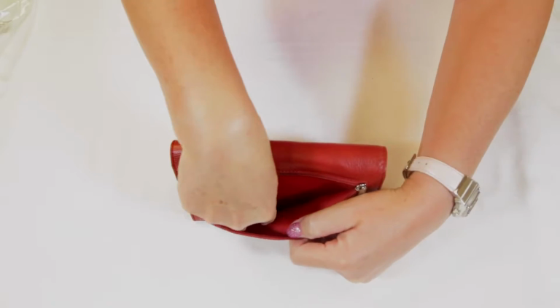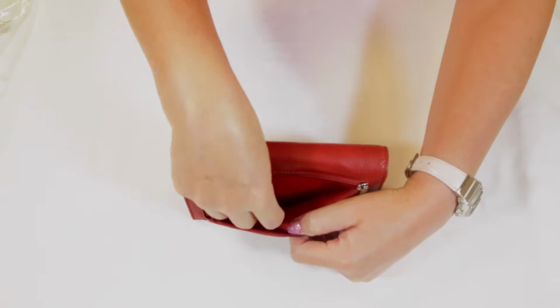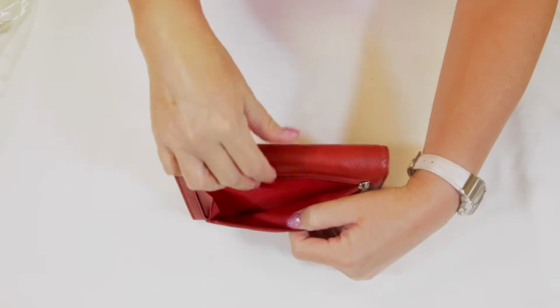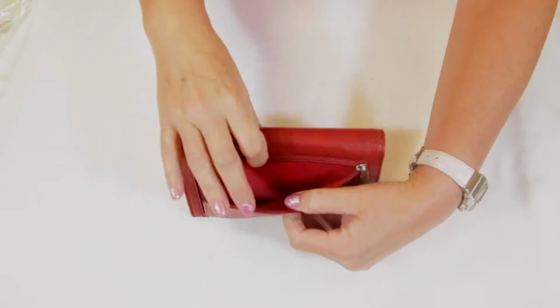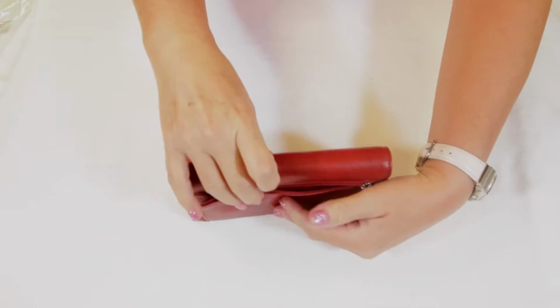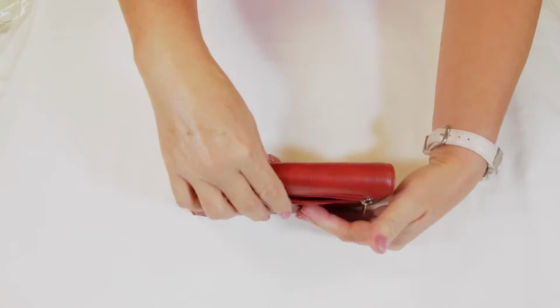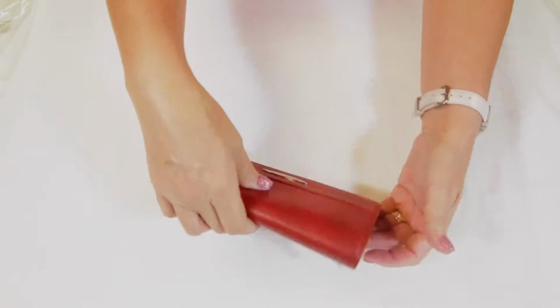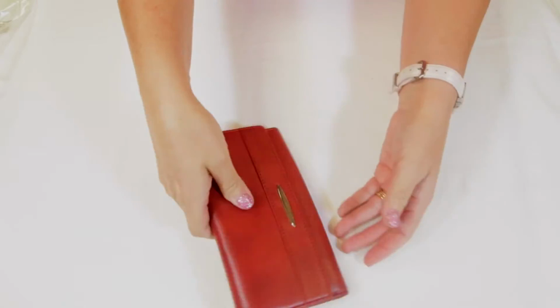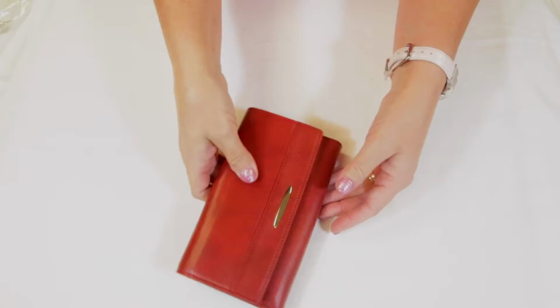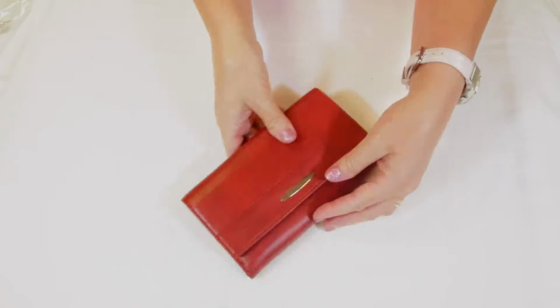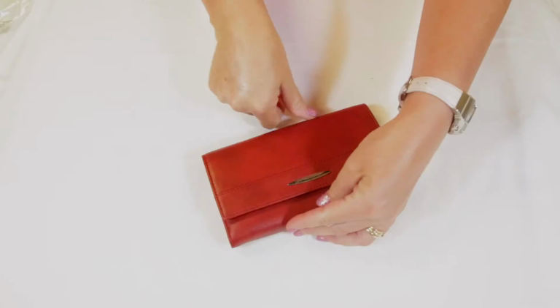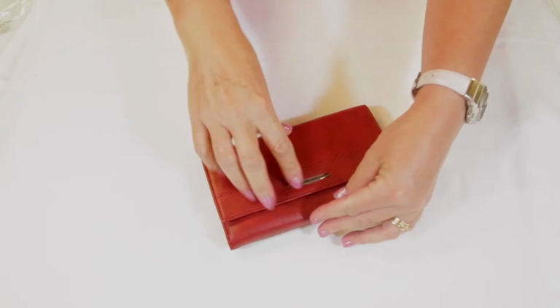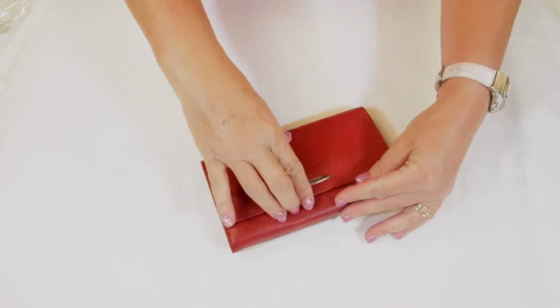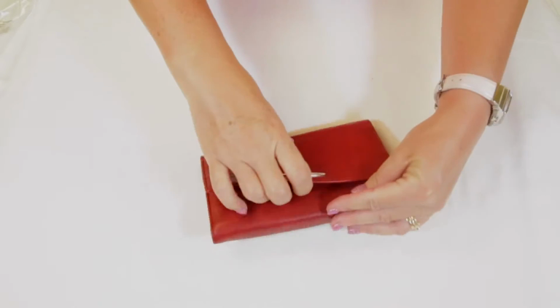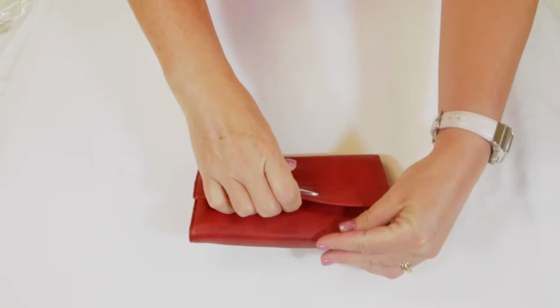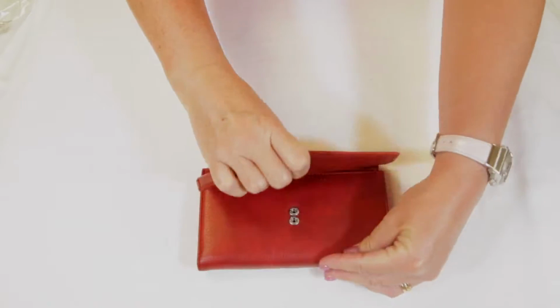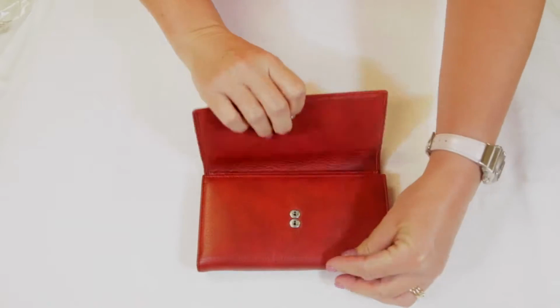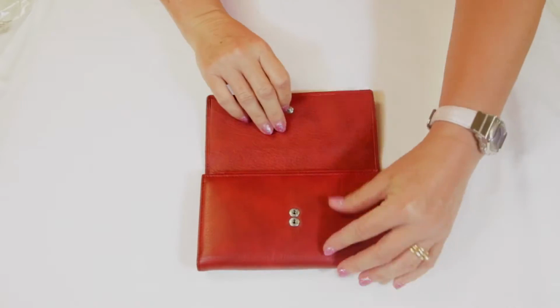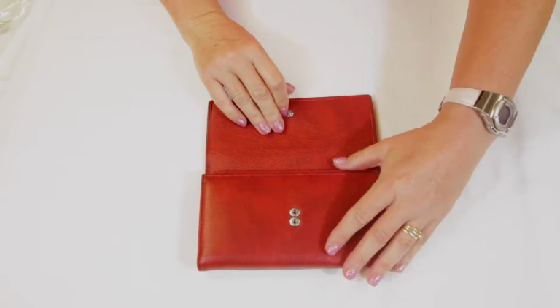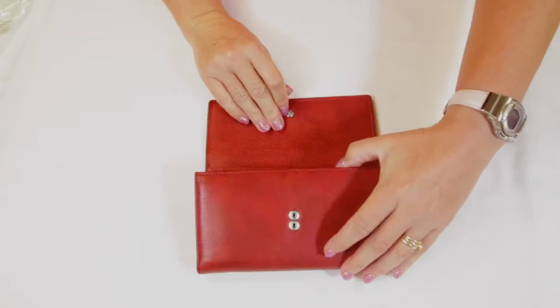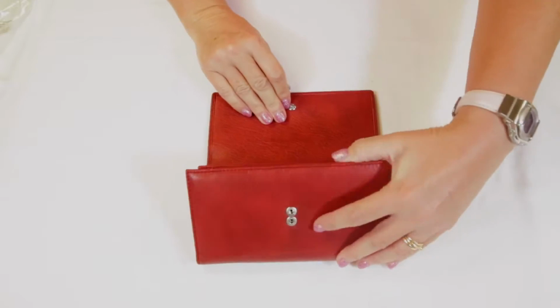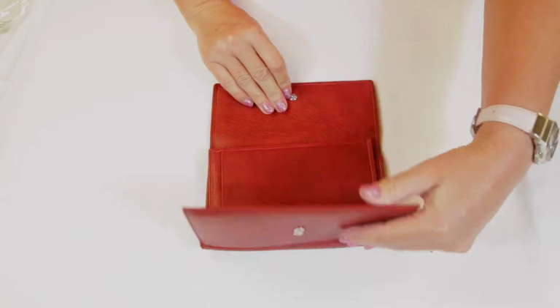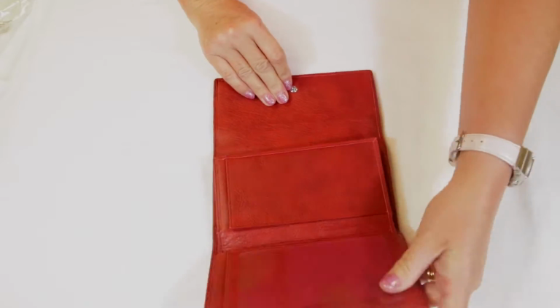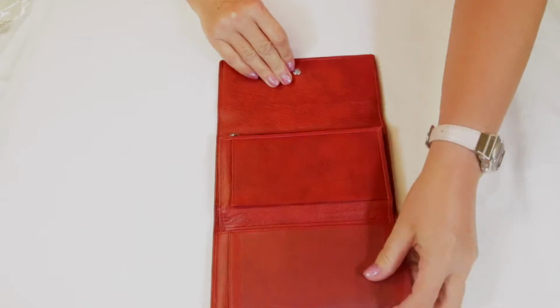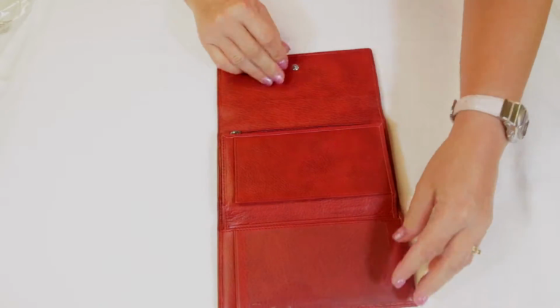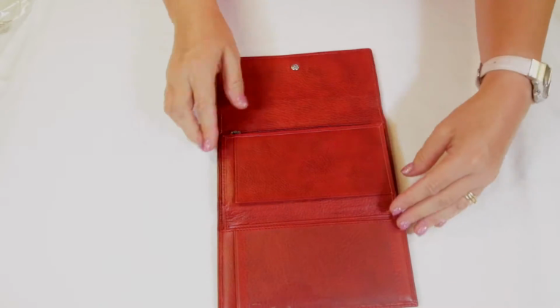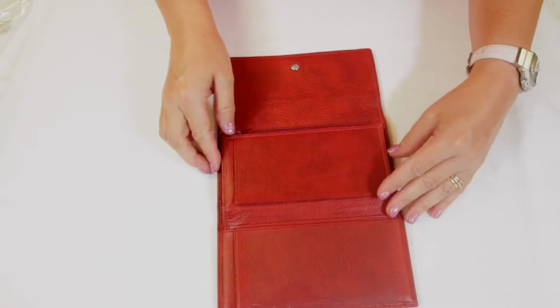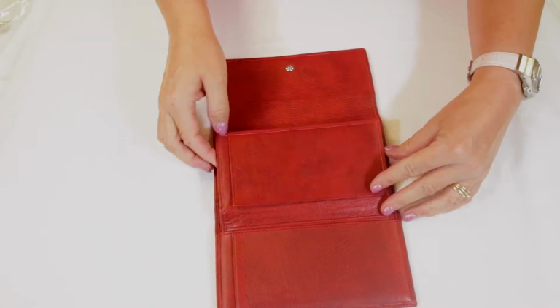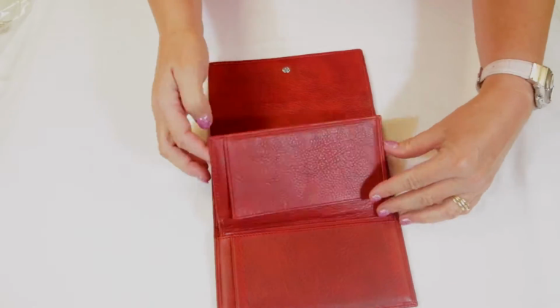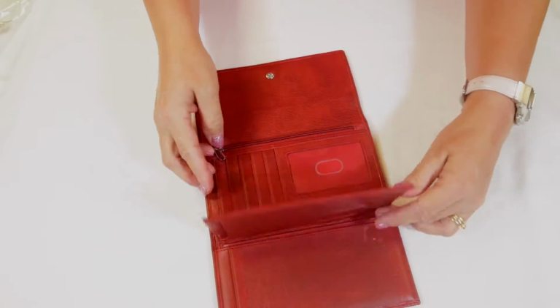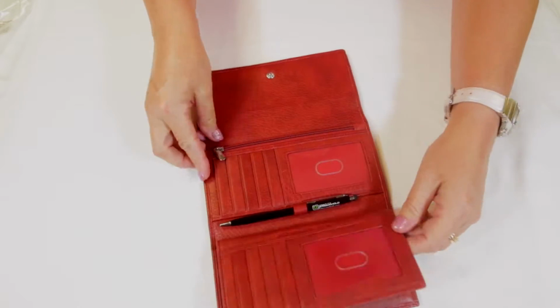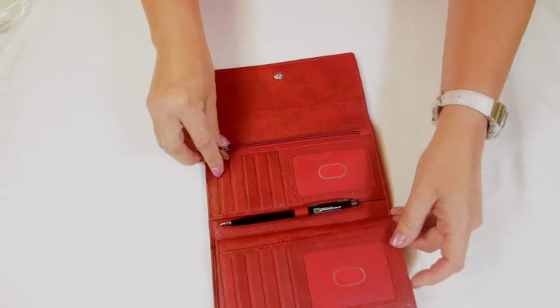When you open it up, you'll find another zippered compartment on the inside as well as a billfold area.